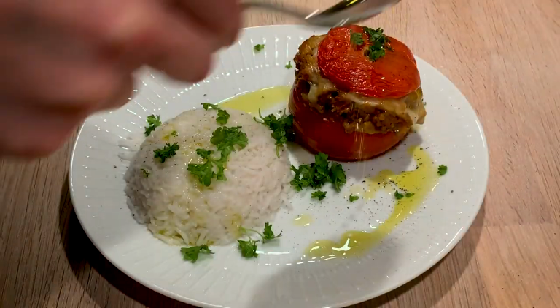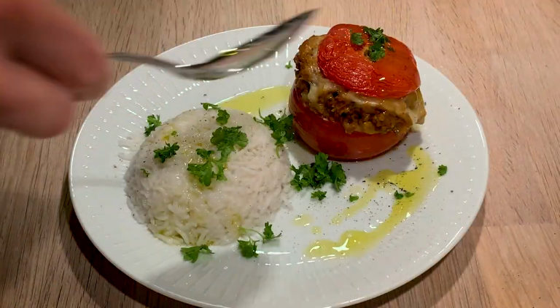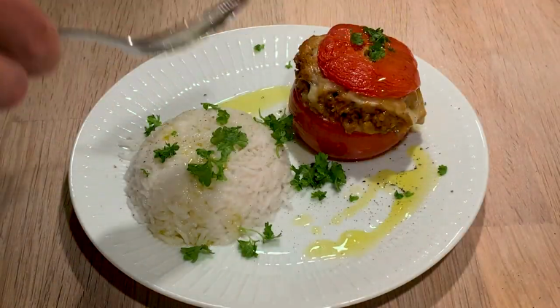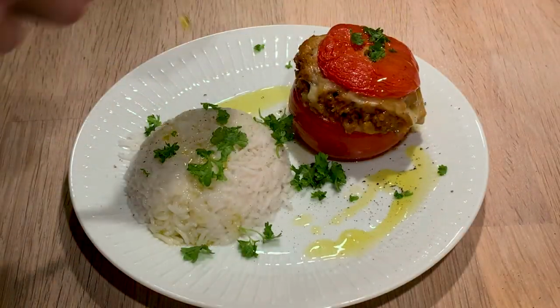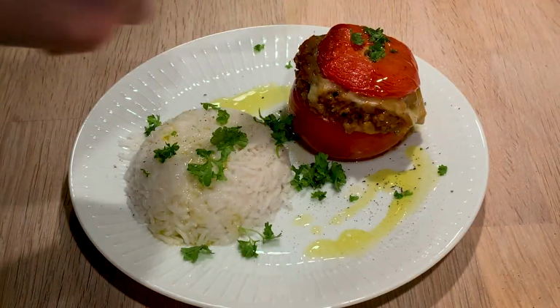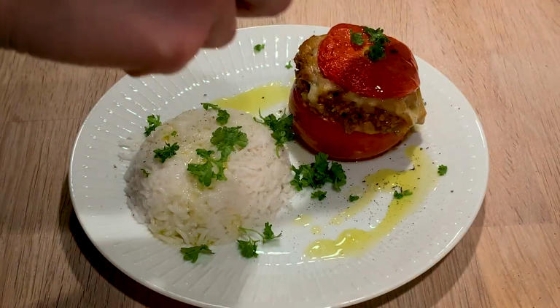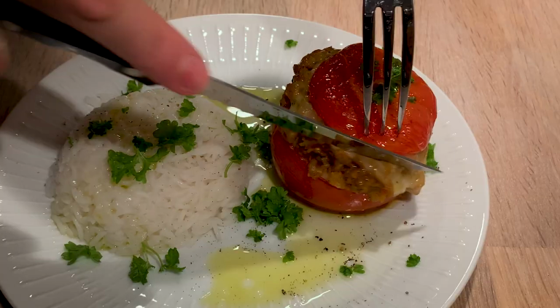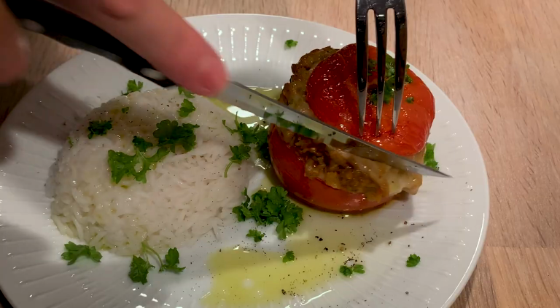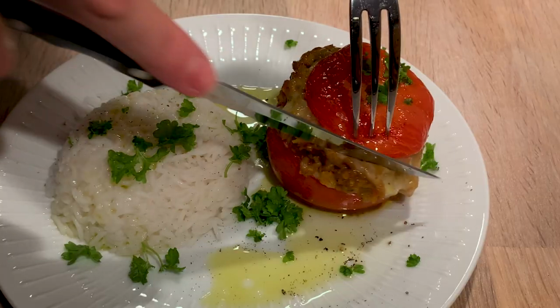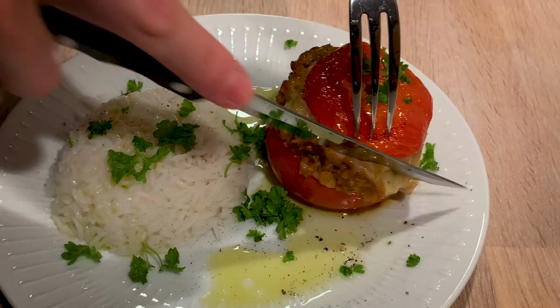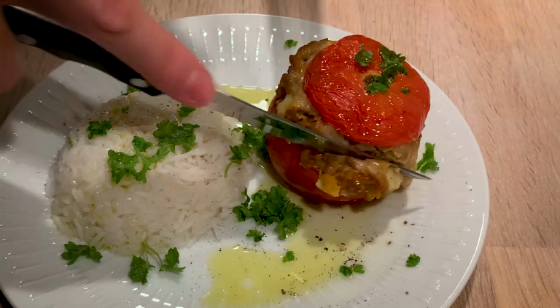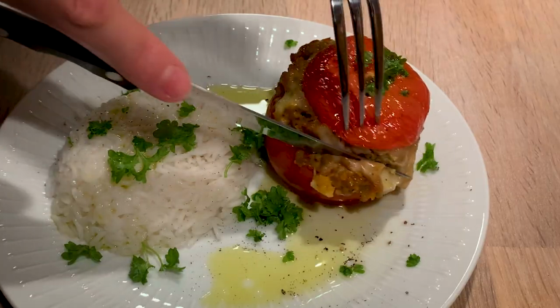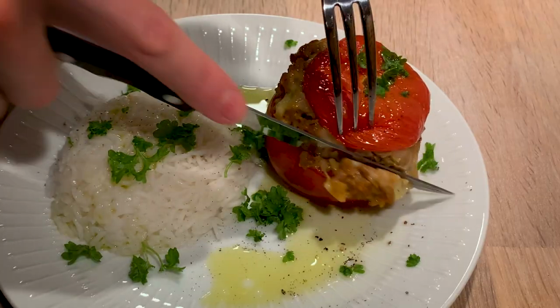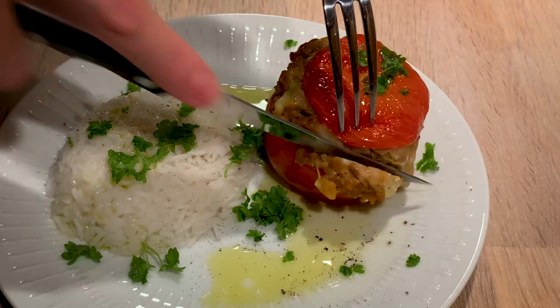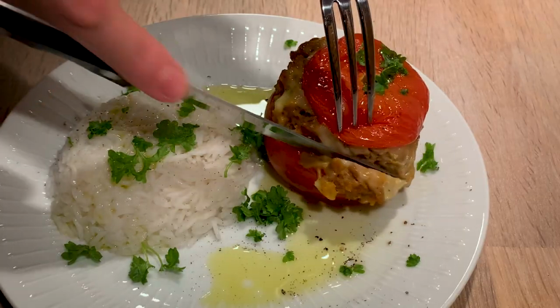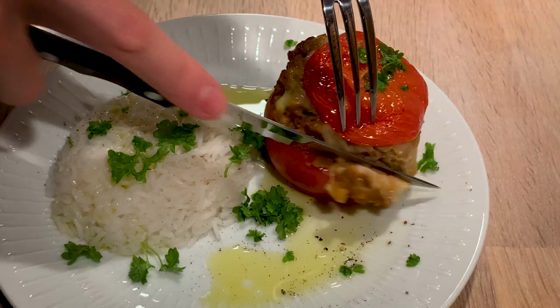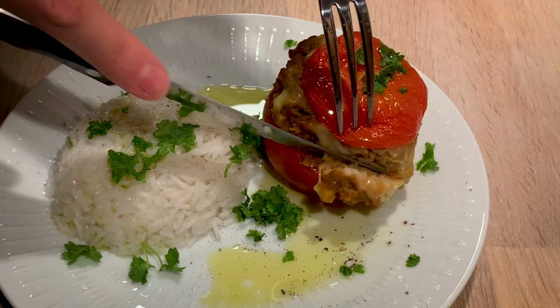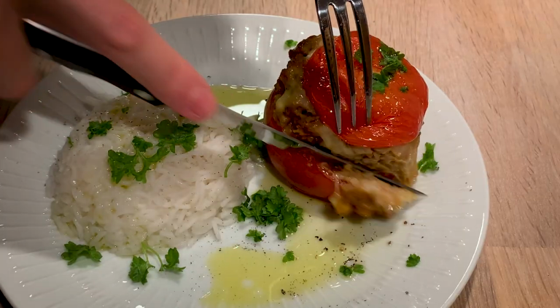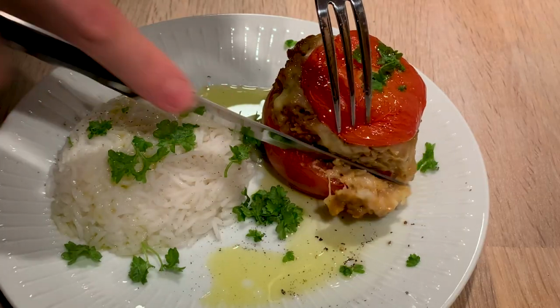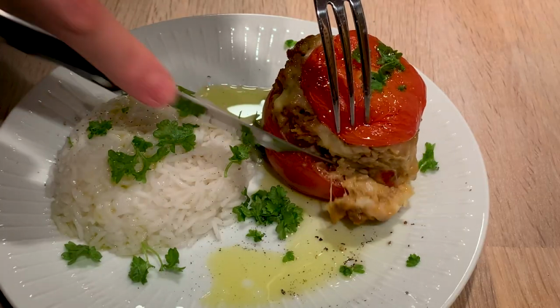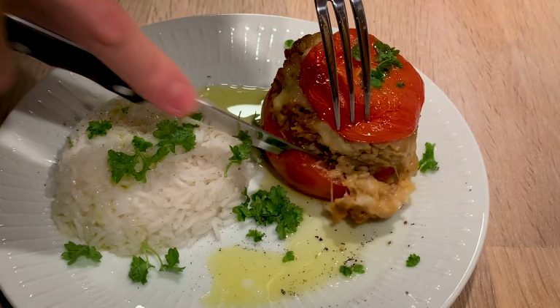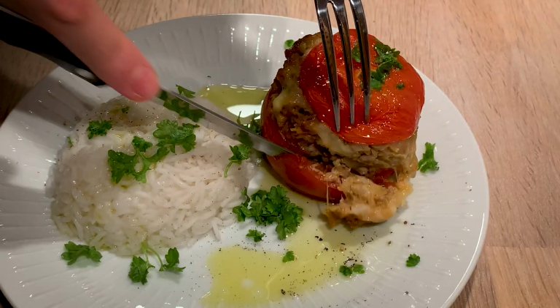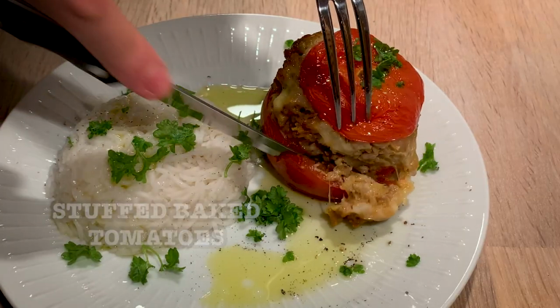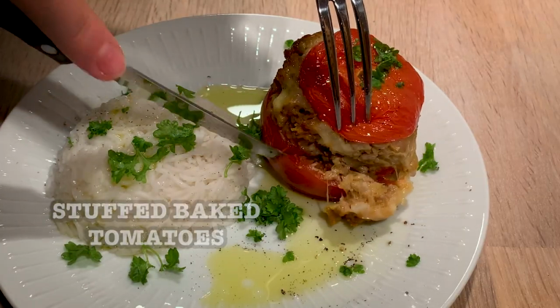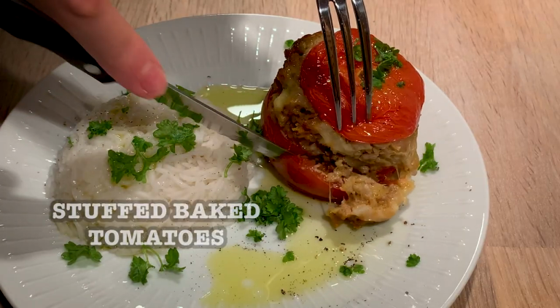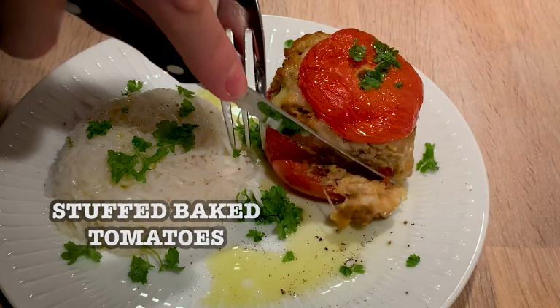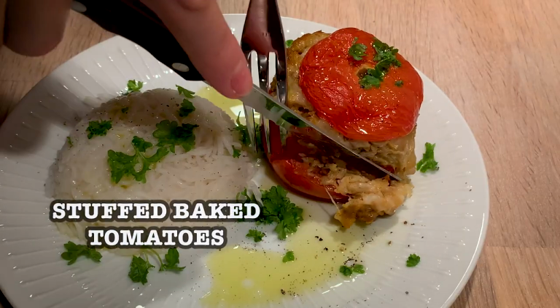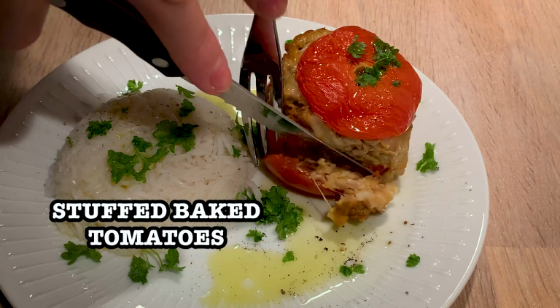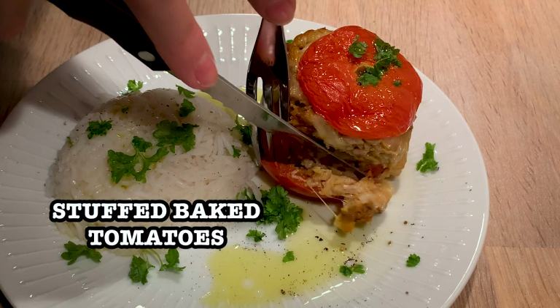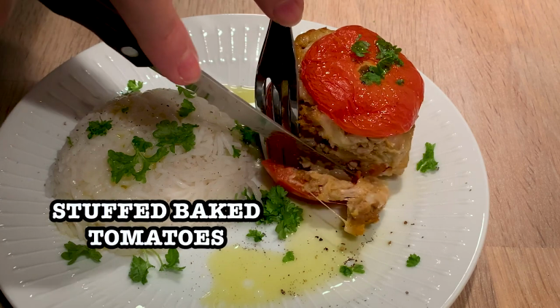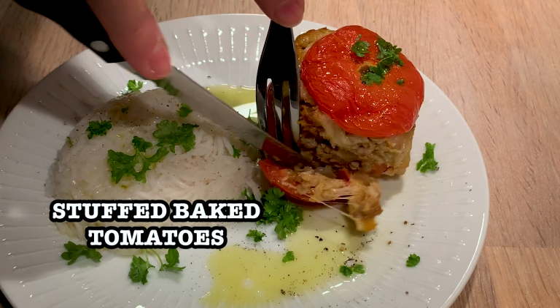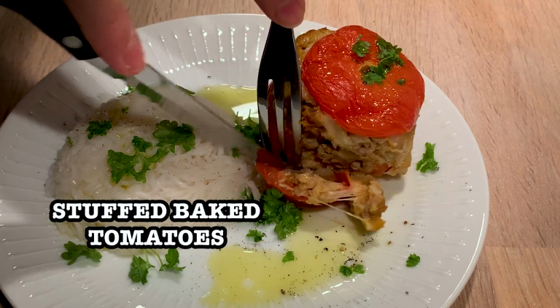Hi and welcome to MTB Cooking. Today we share with you how to make stuffed tomatoes.